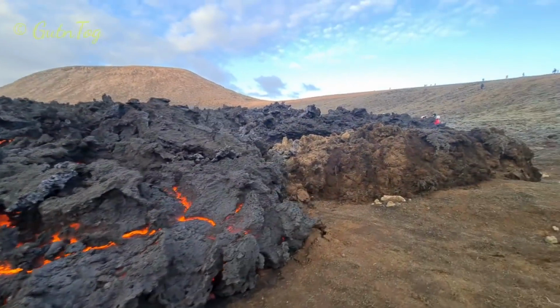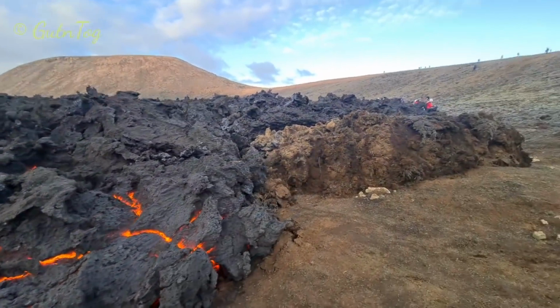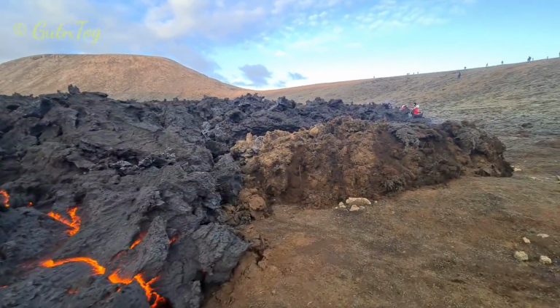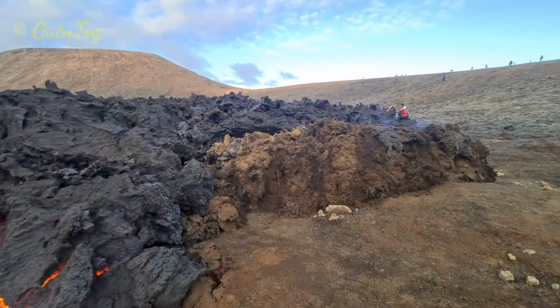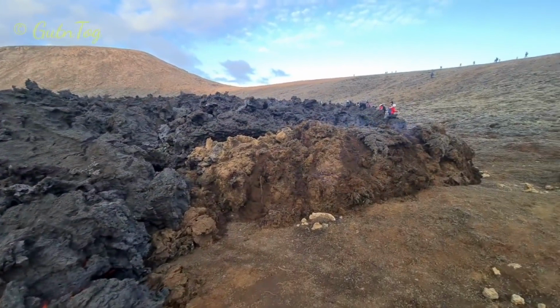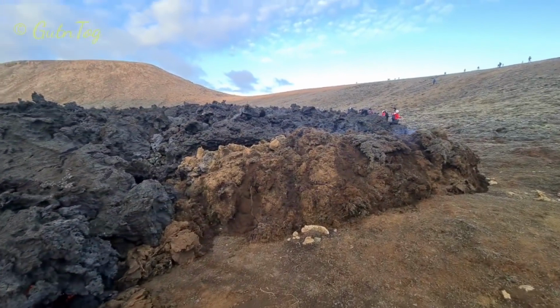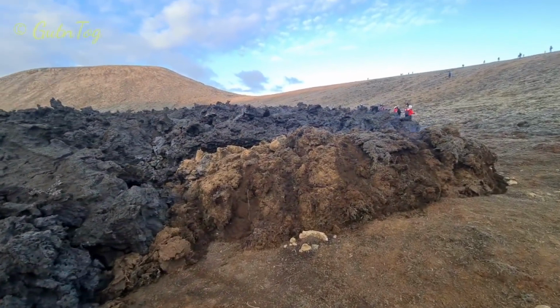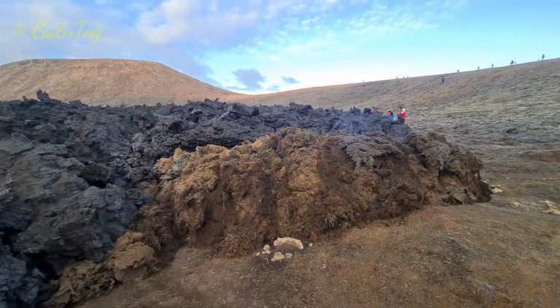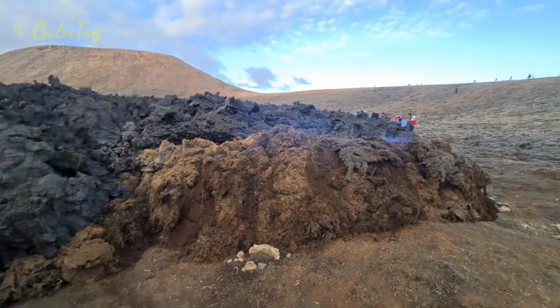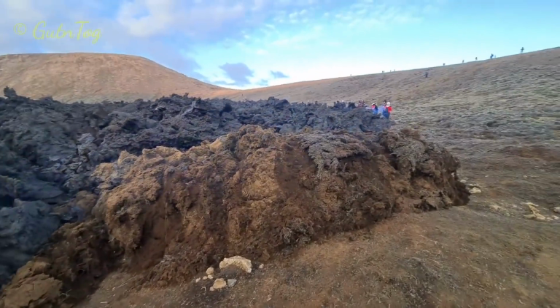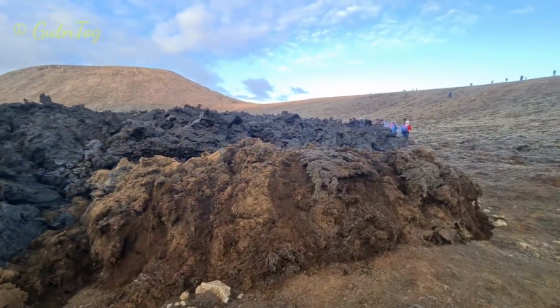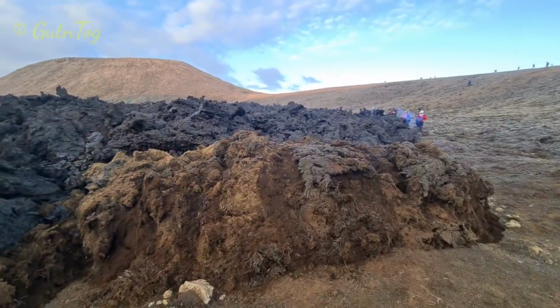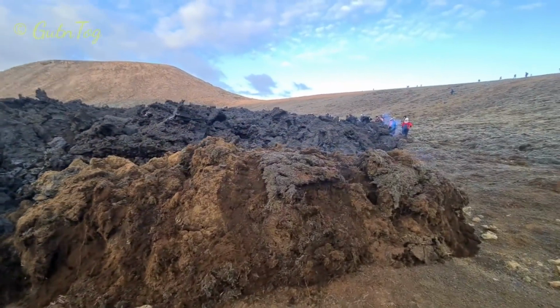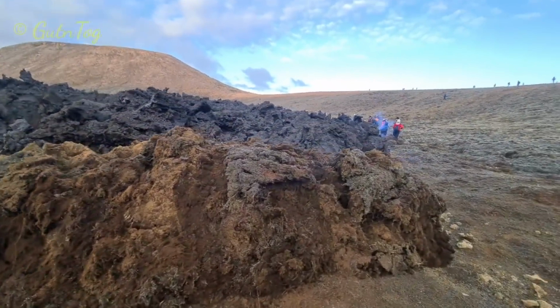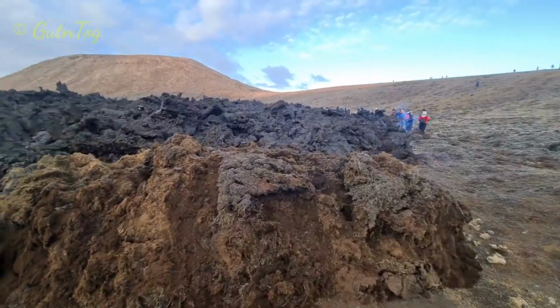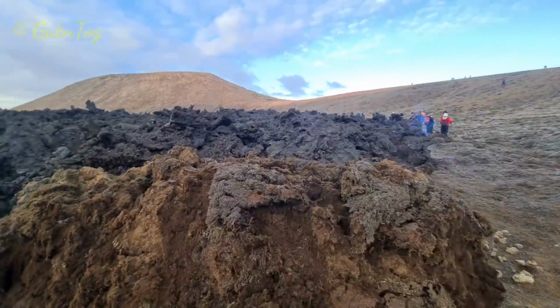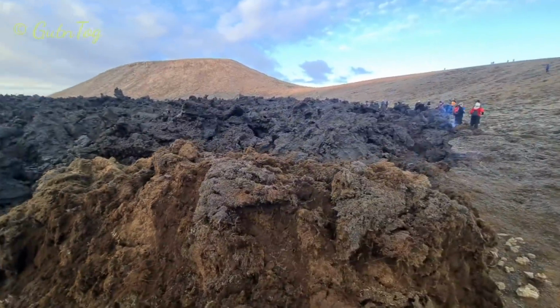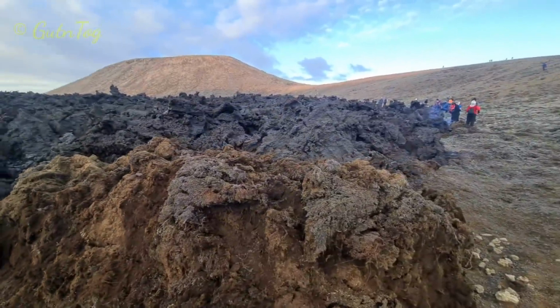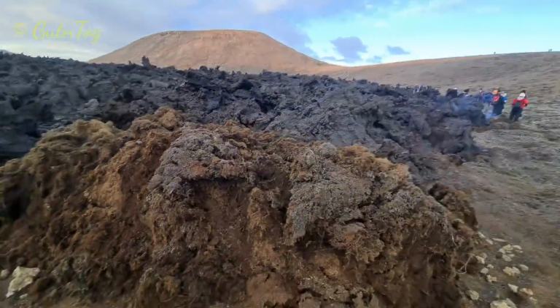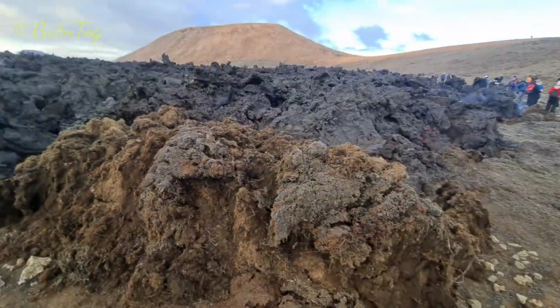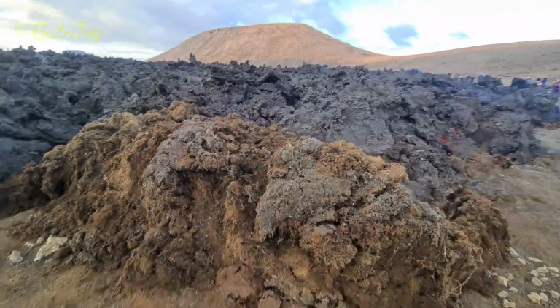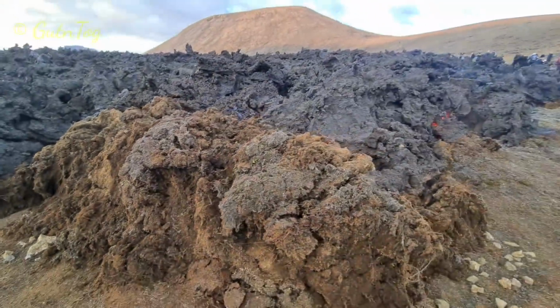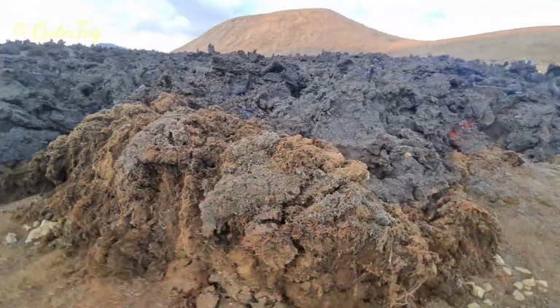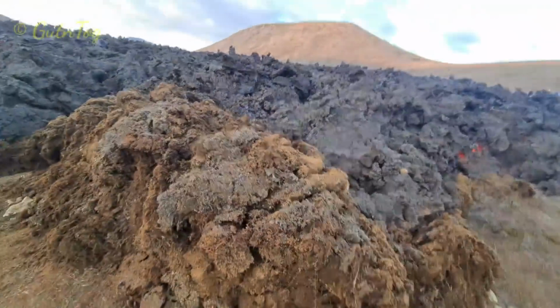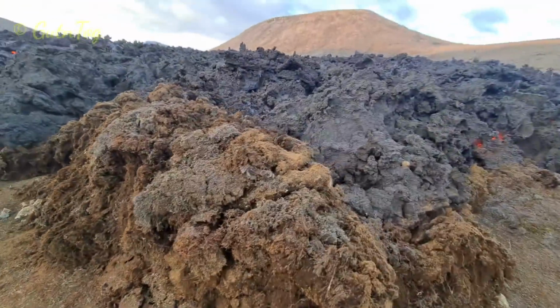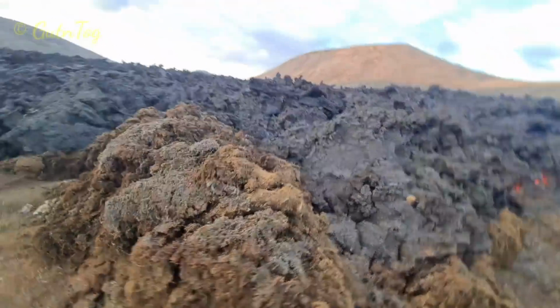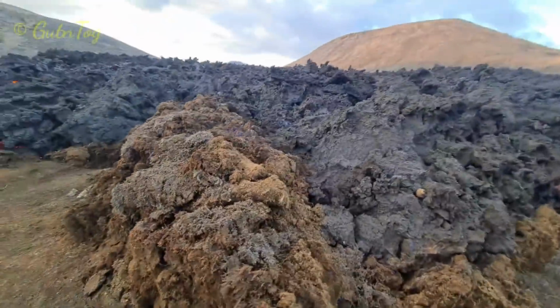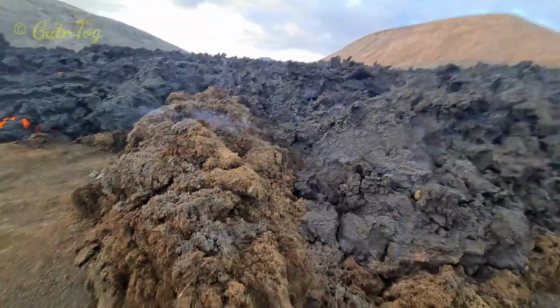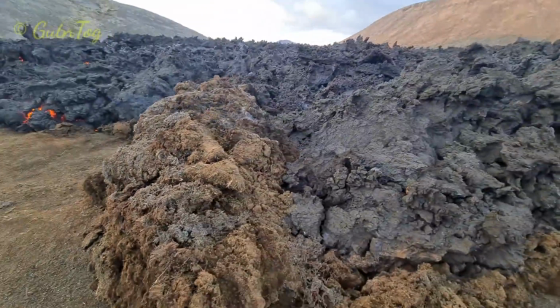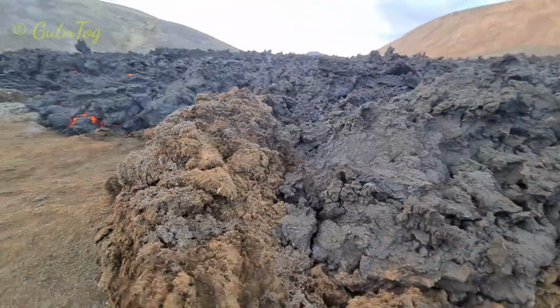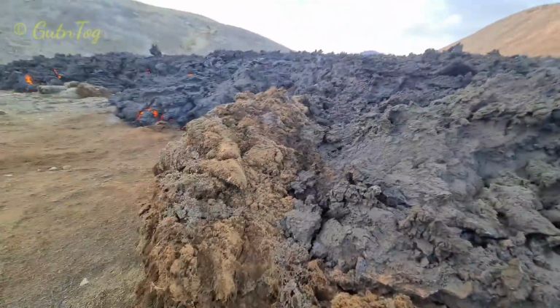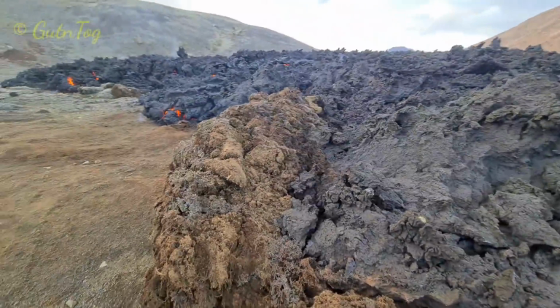Lots of lava, lots of amazing work here done by lava, as you see. It's incredible.